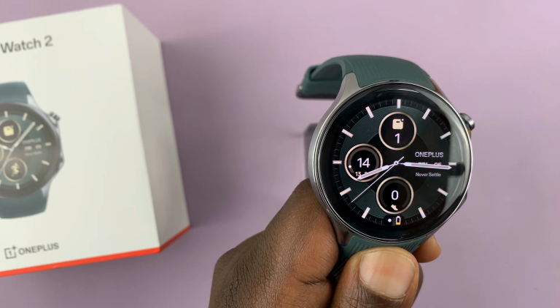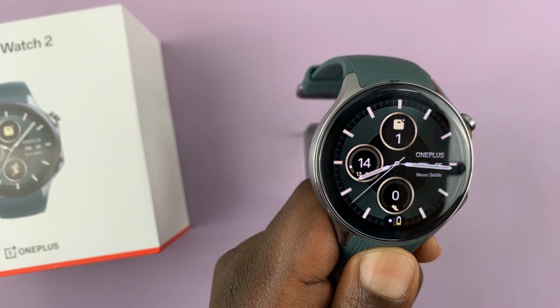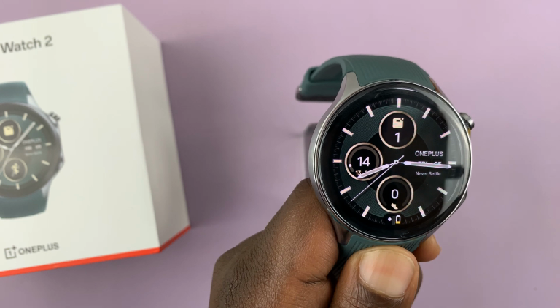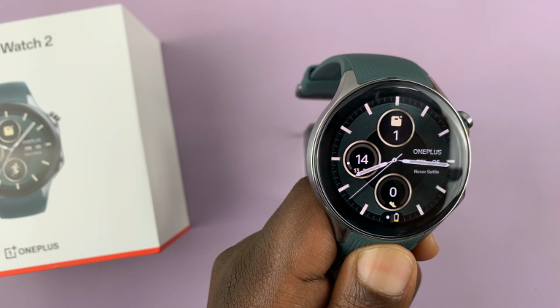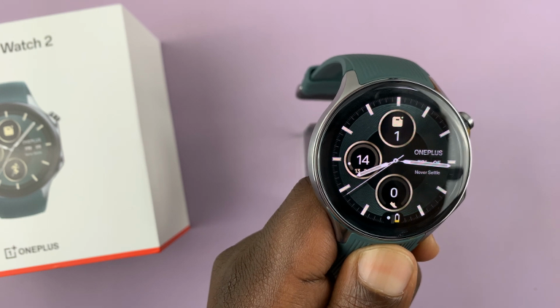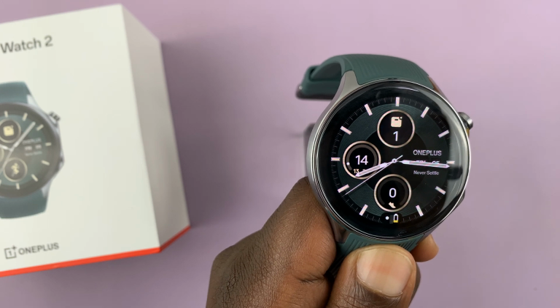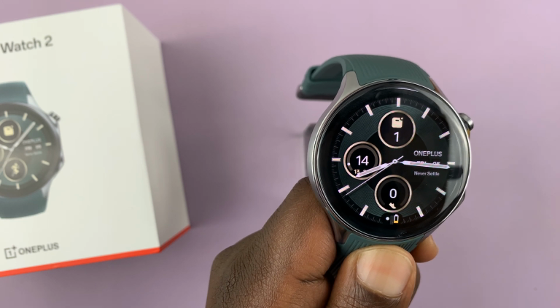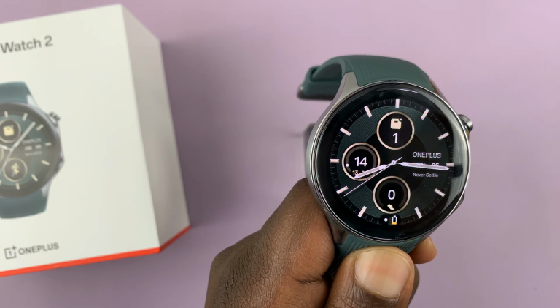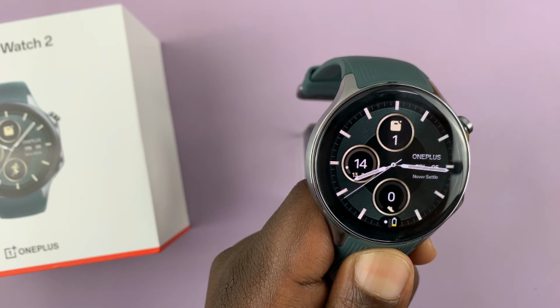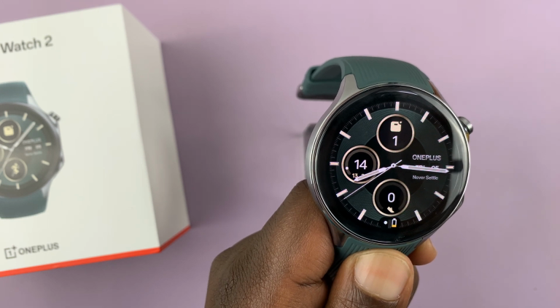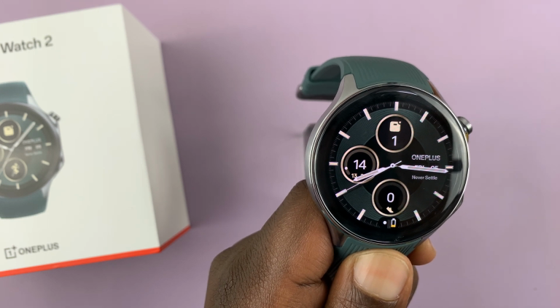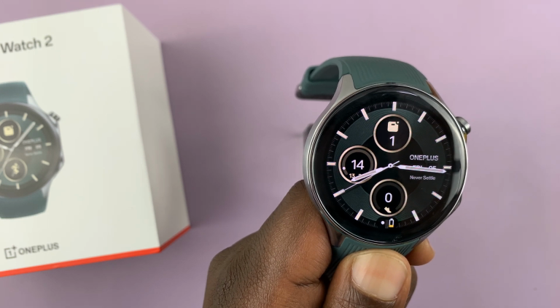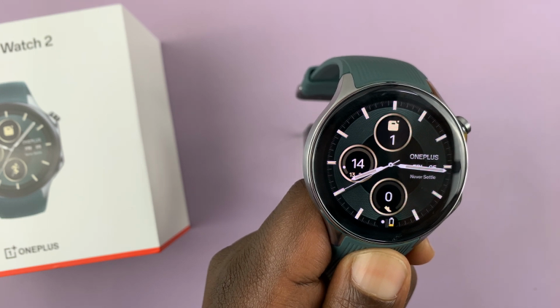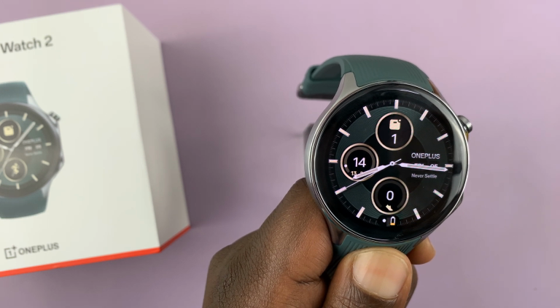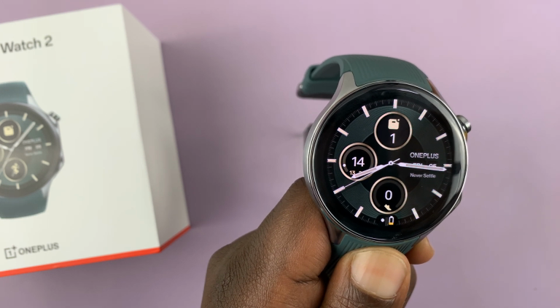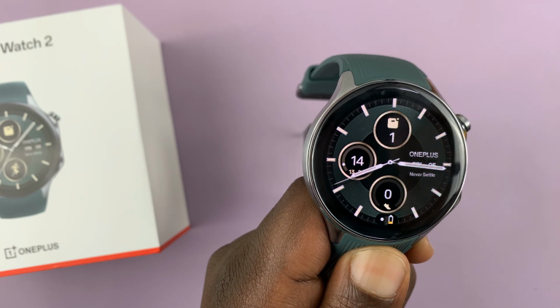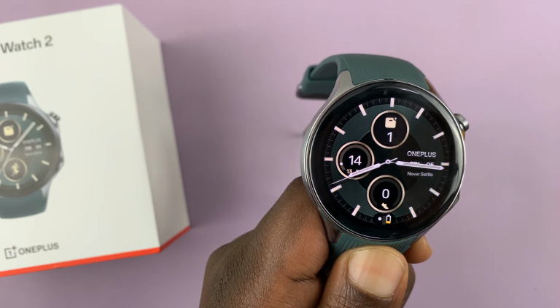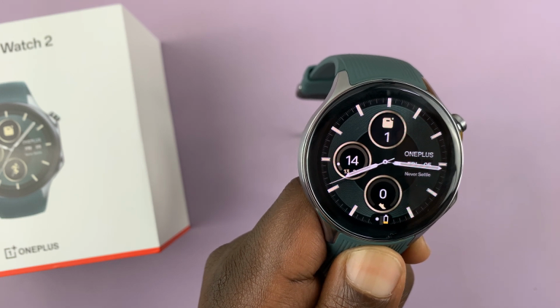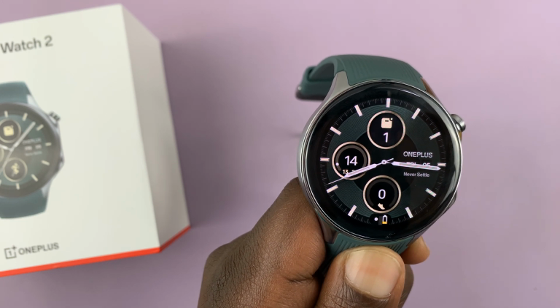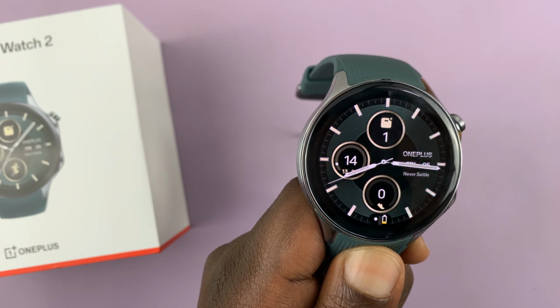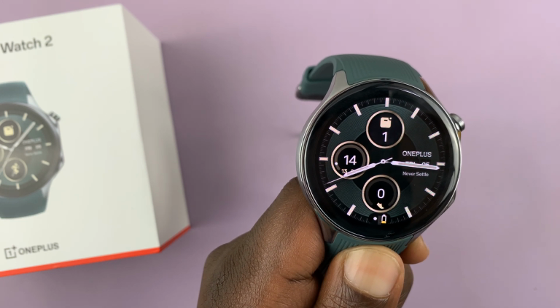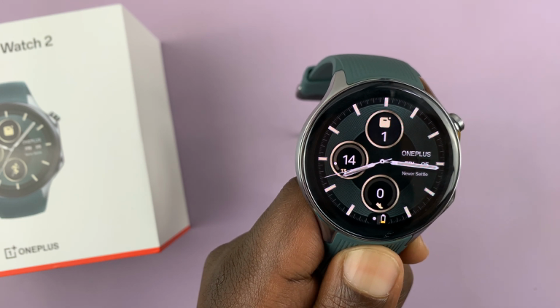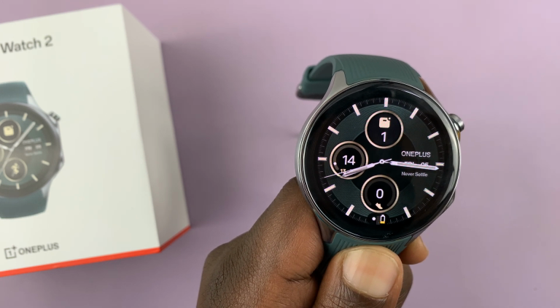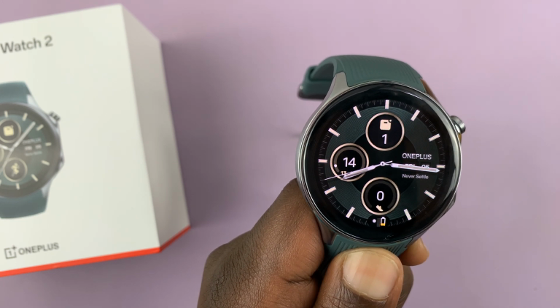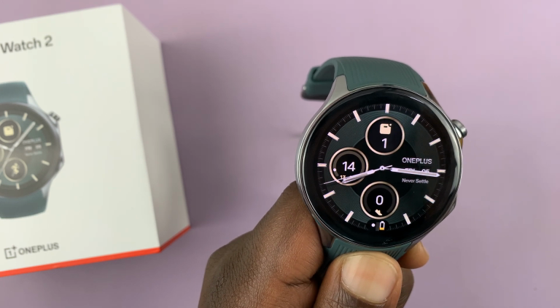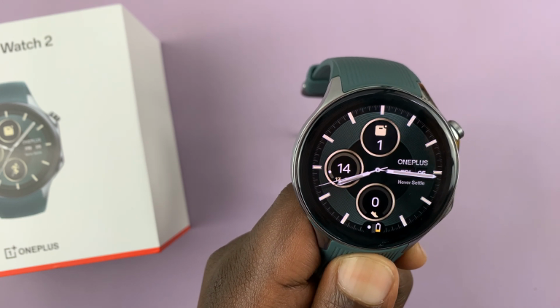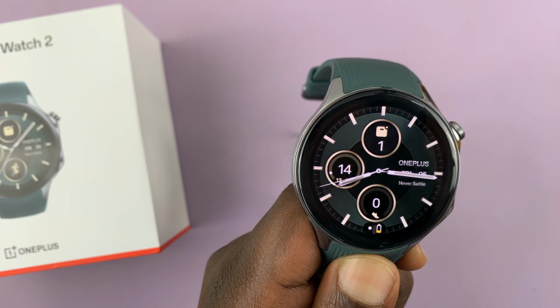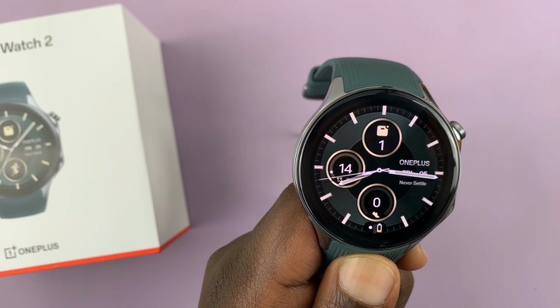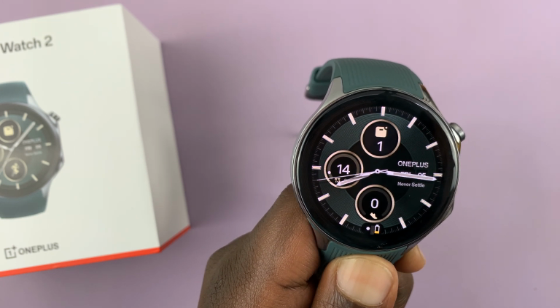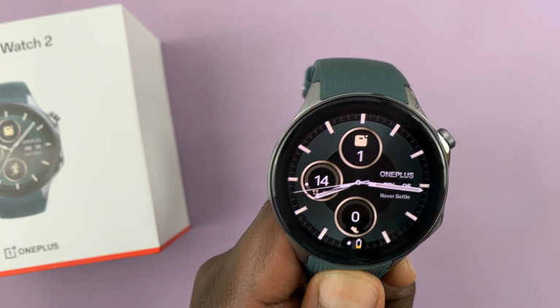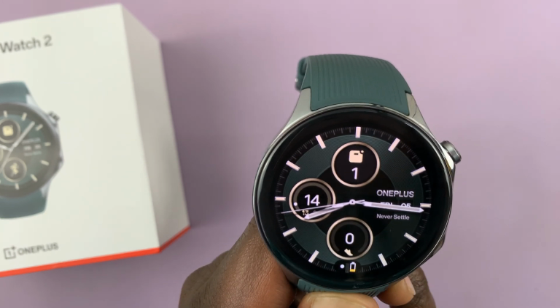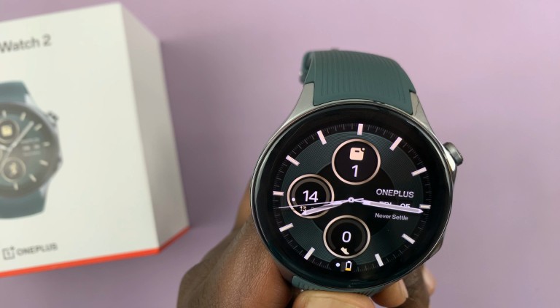I have the OnePlus Watch 2, and let me show you how to install WhatsApp on this watch.